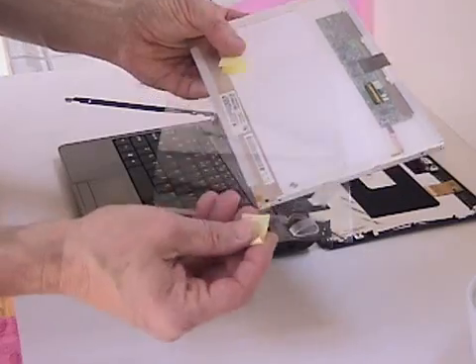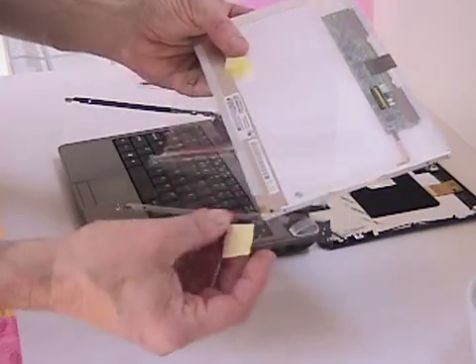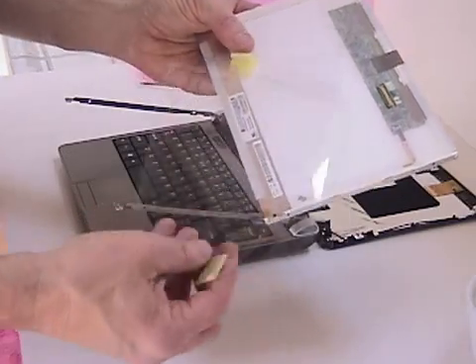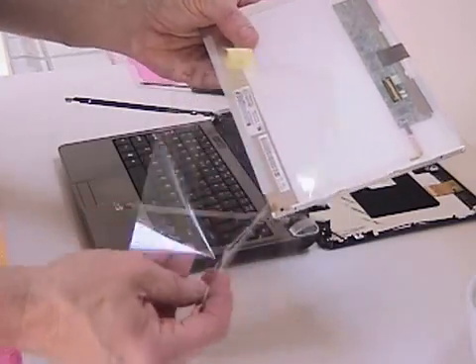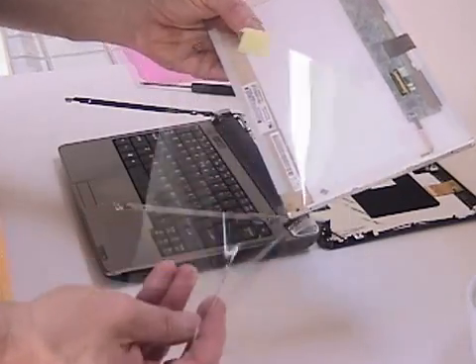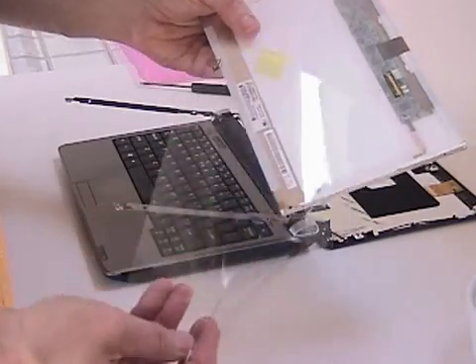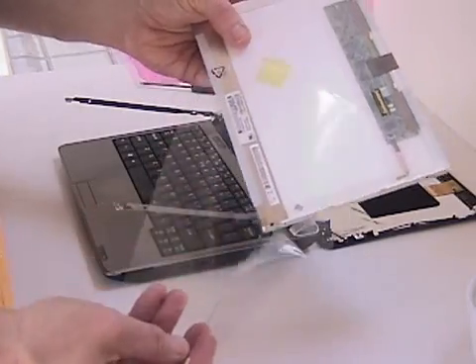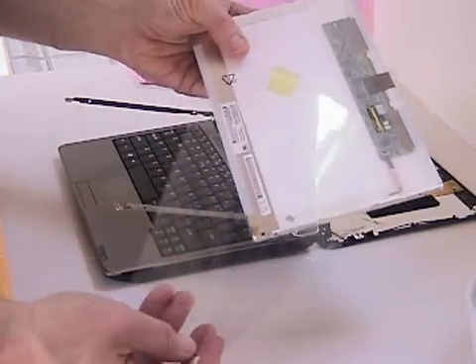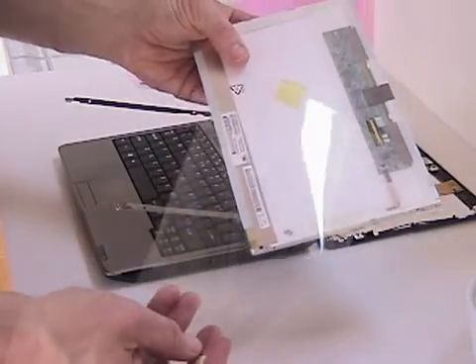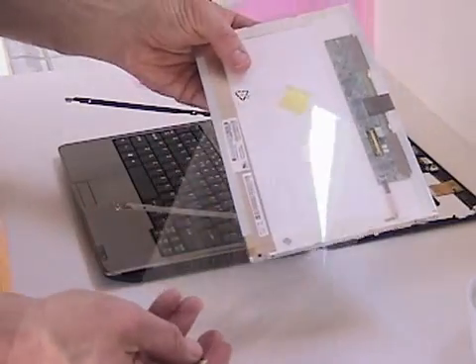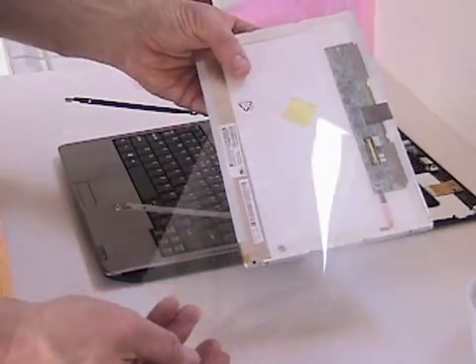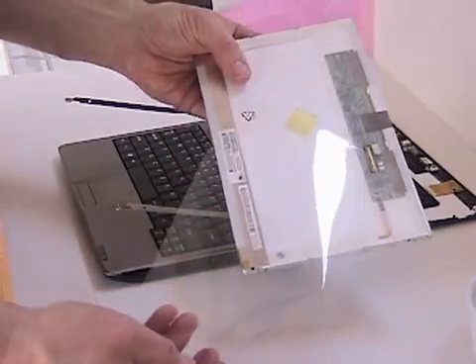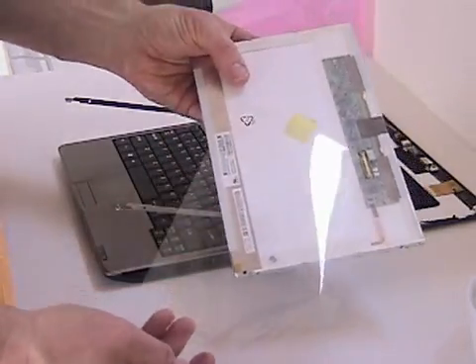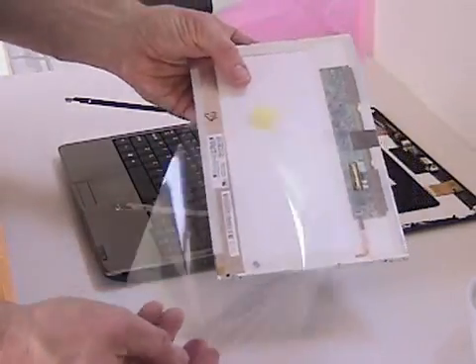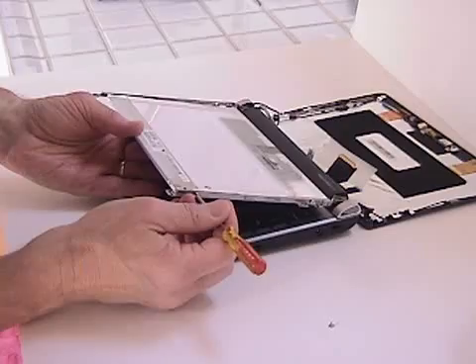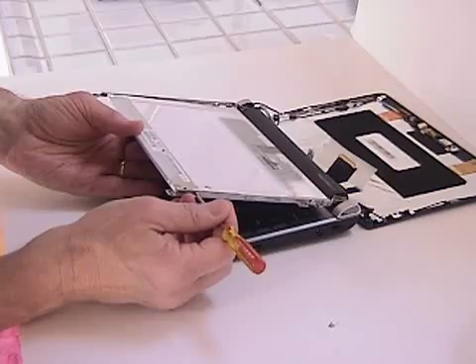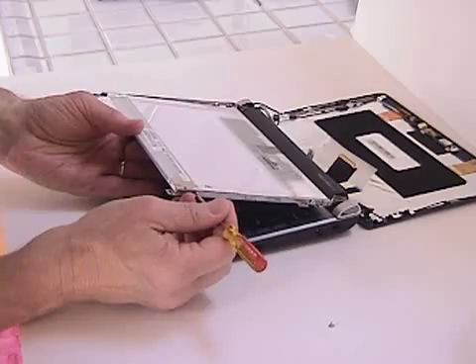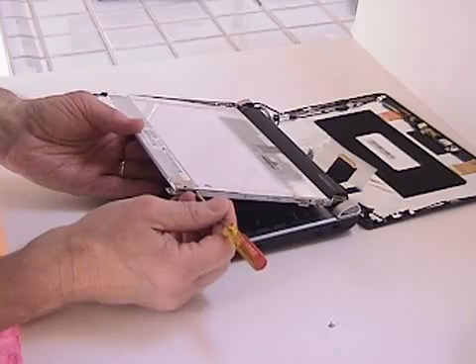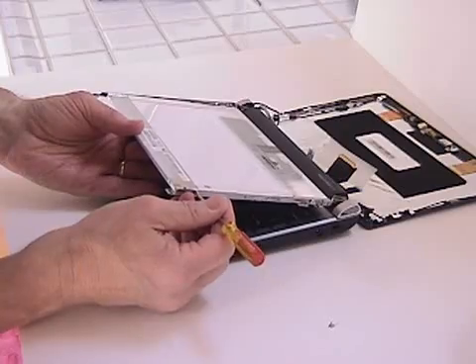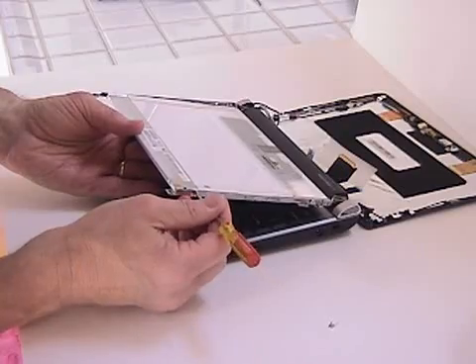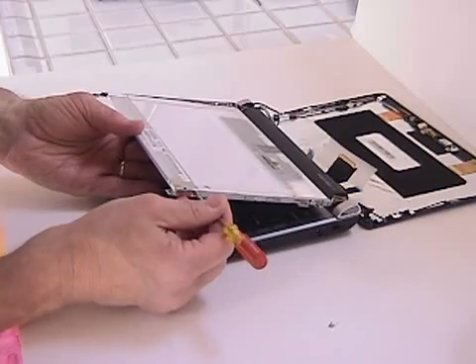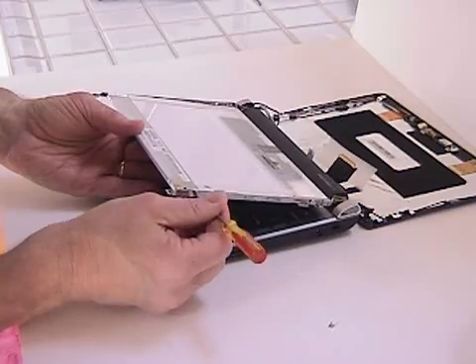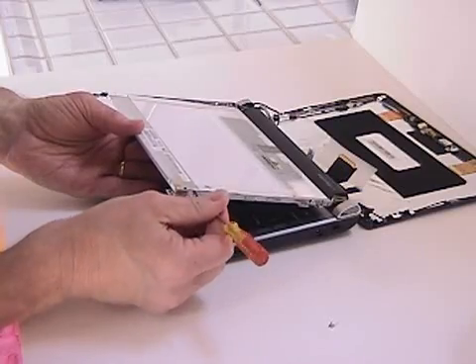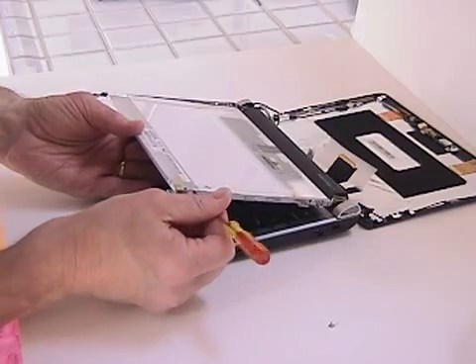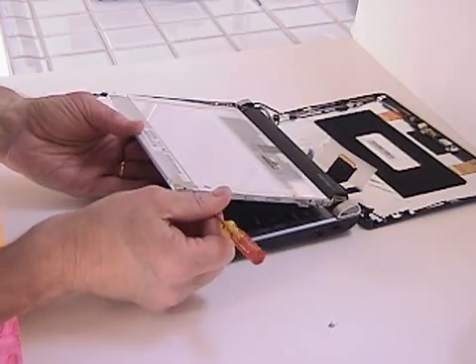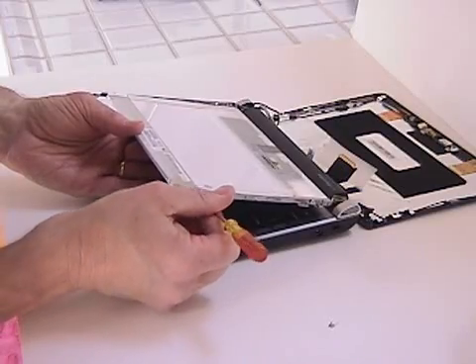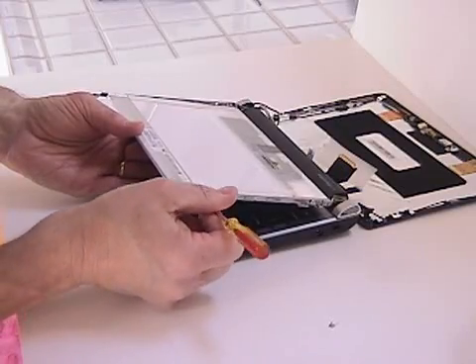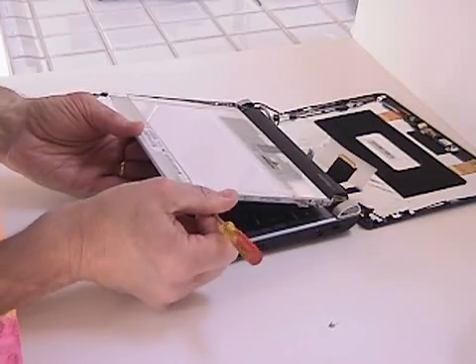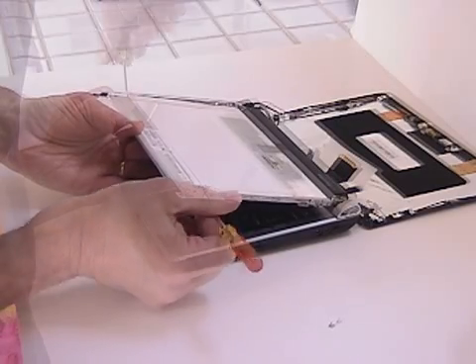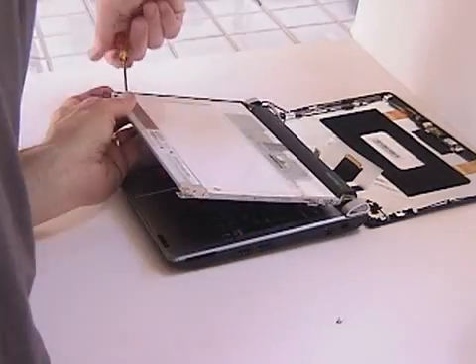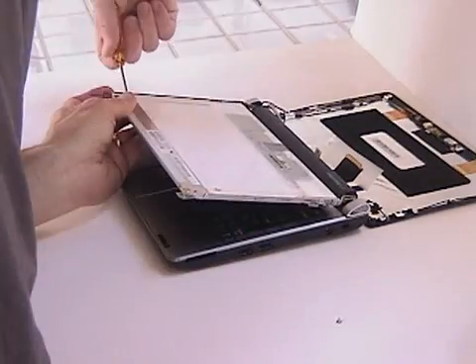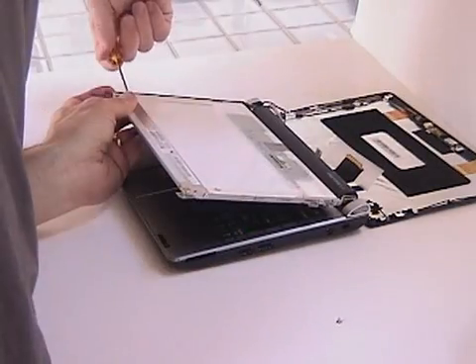The new screen will be covered with a sheet of clear plastic. Remove that before you install the screen.